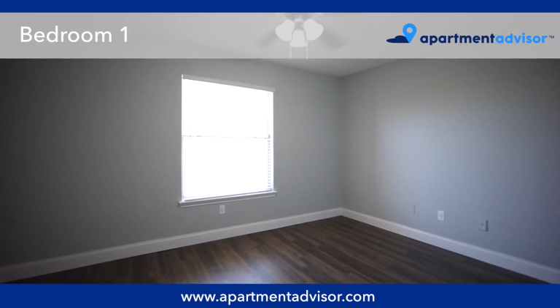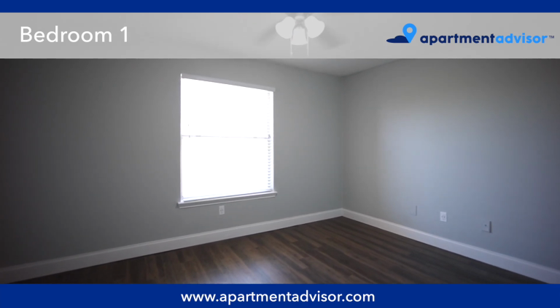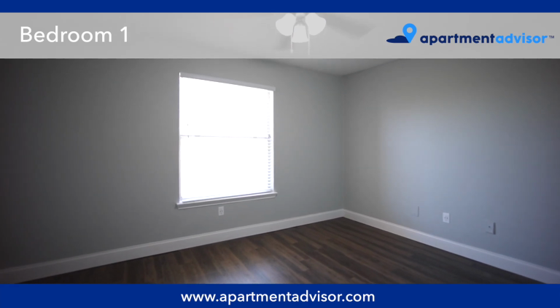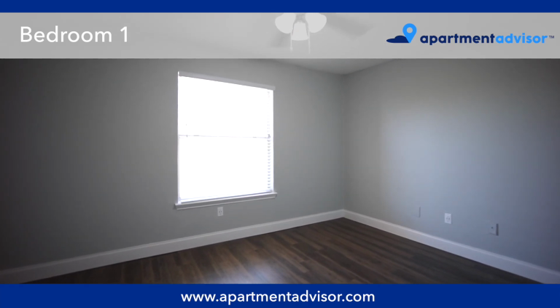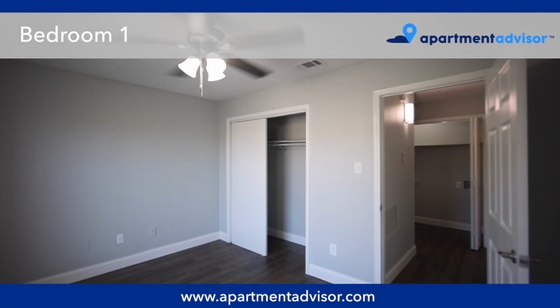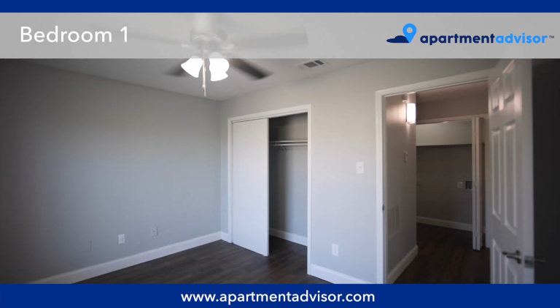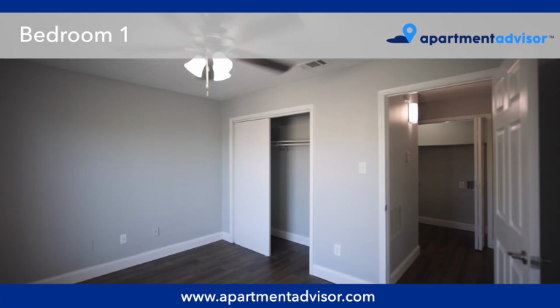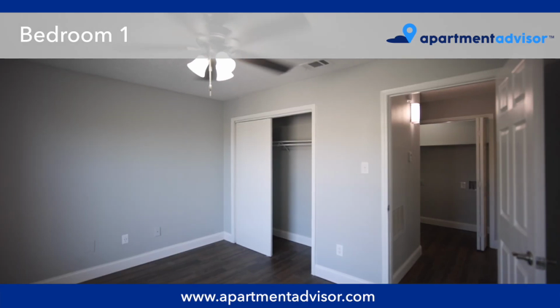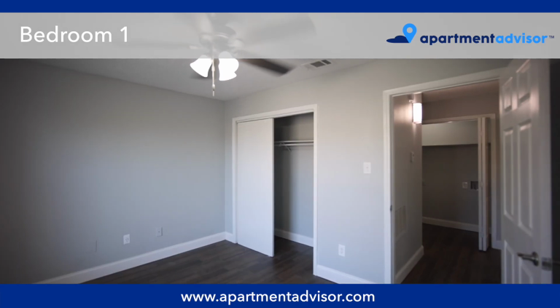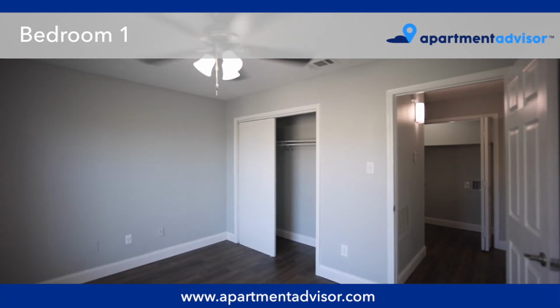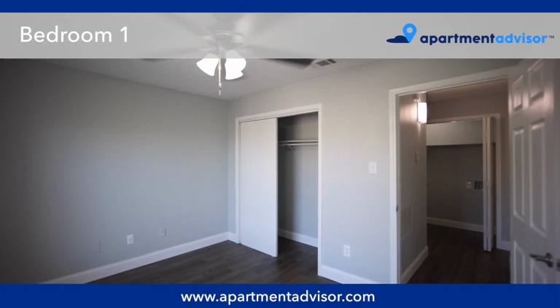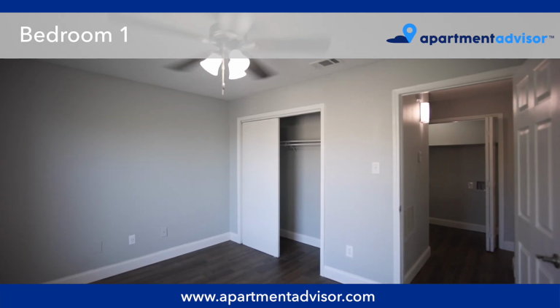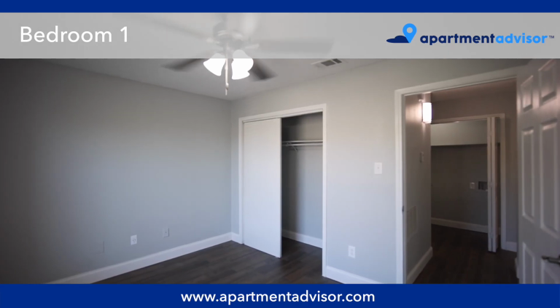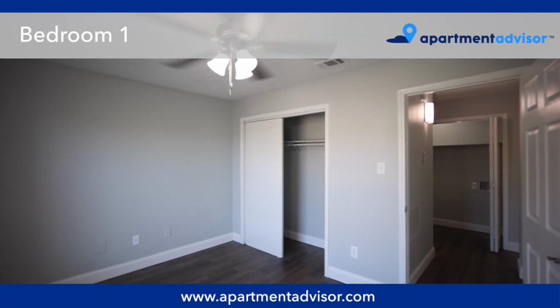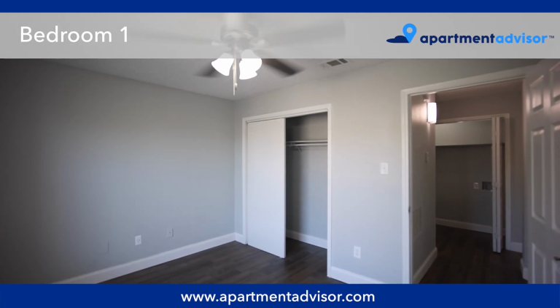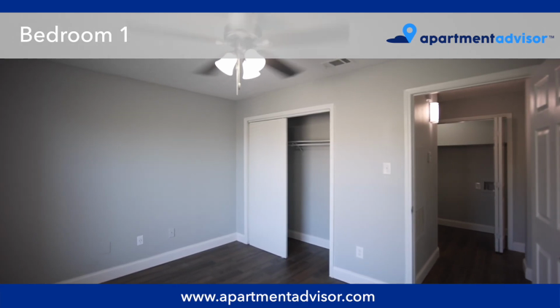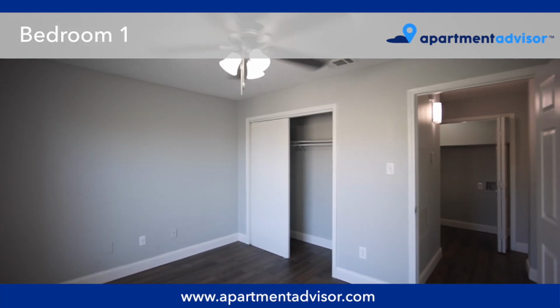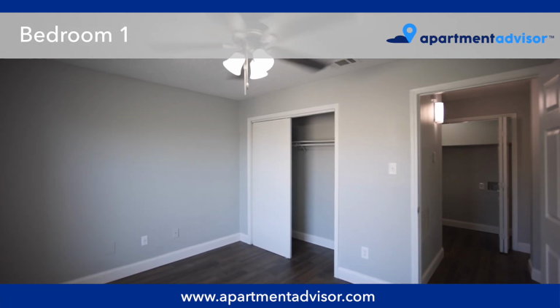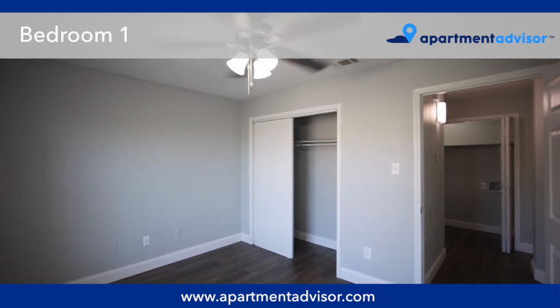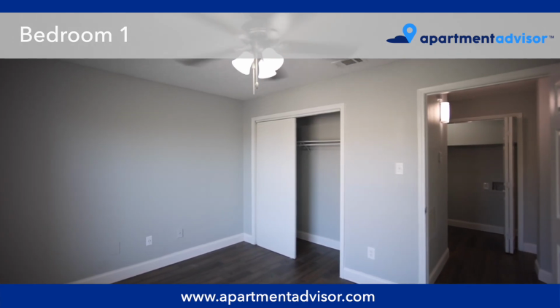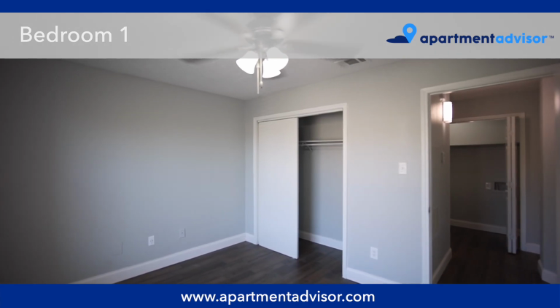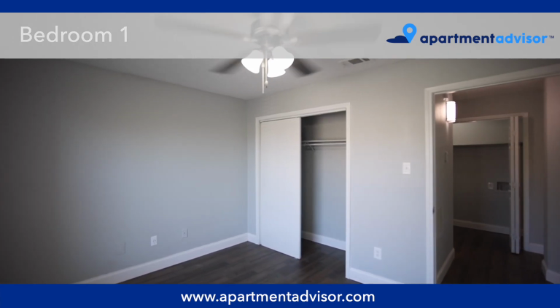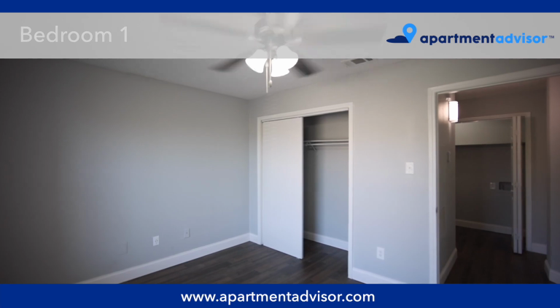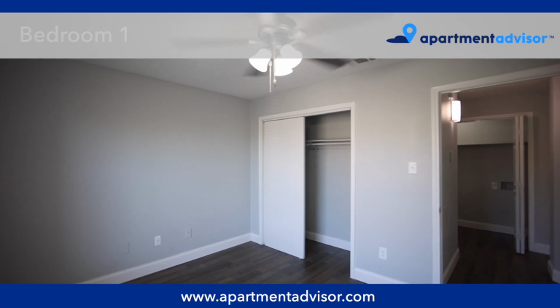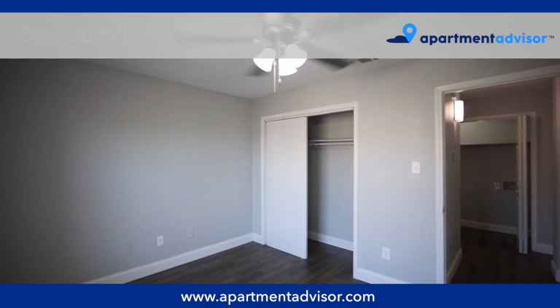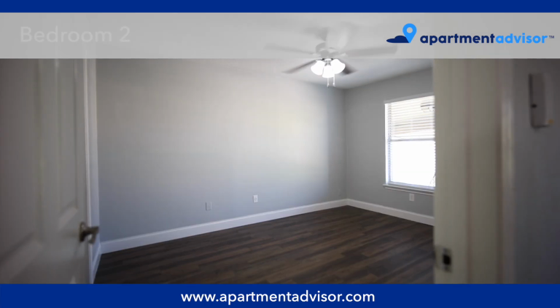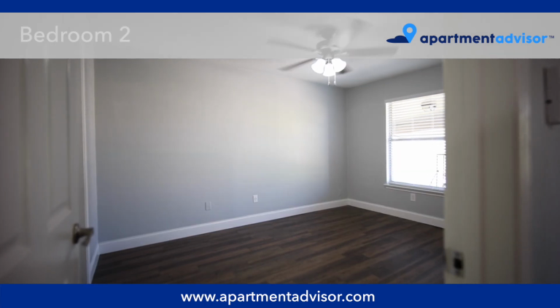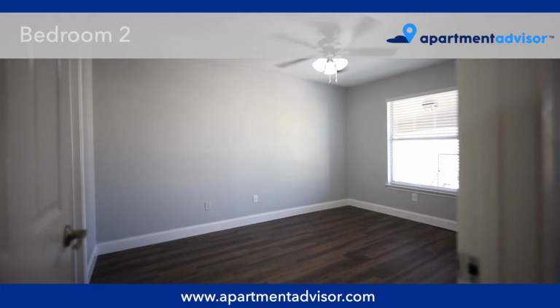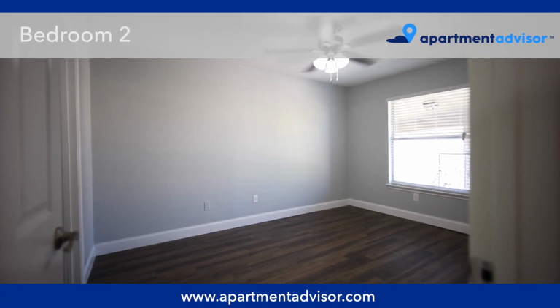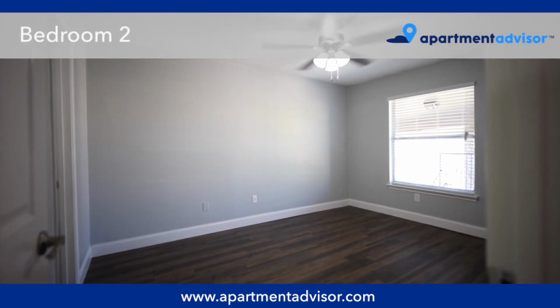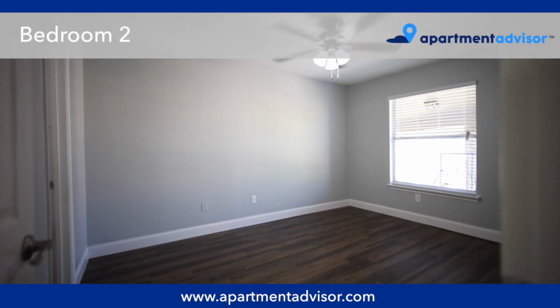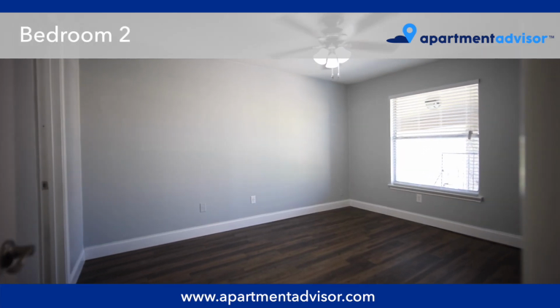There are two good-sized bedrooms in this apartment and two full bathrooms, one of which is en suite.